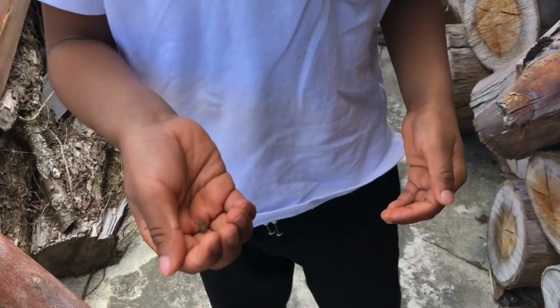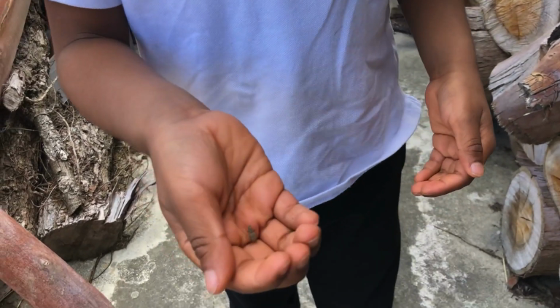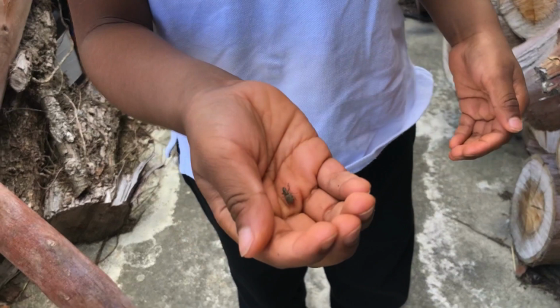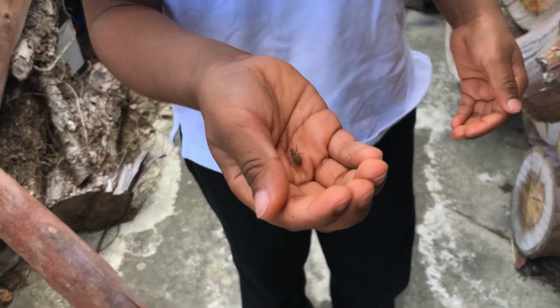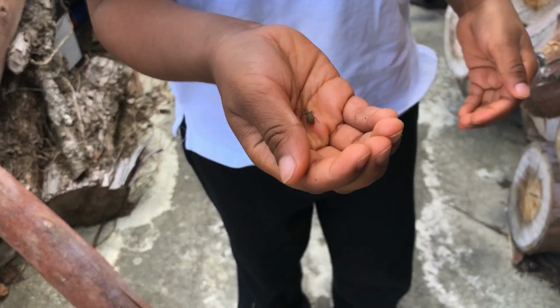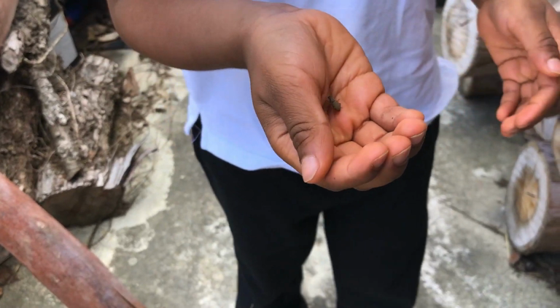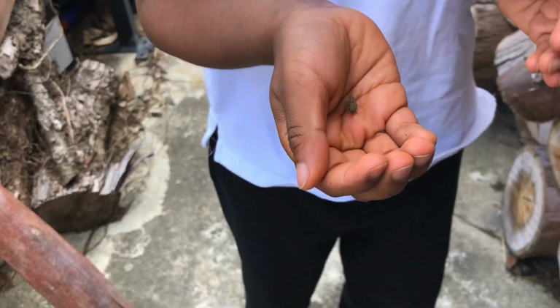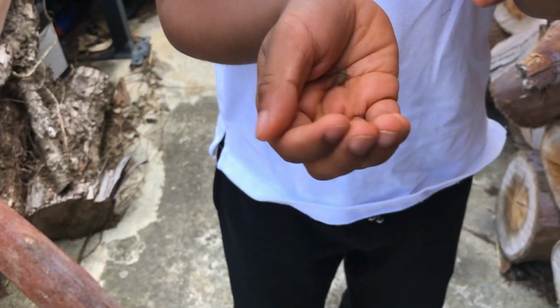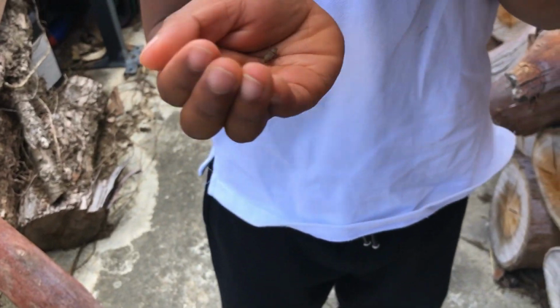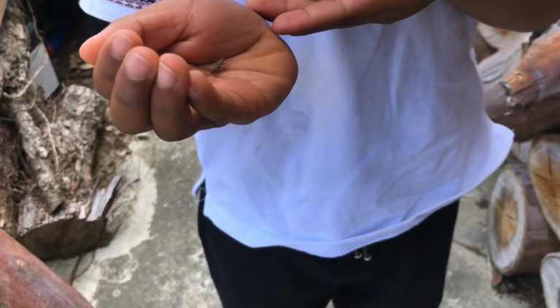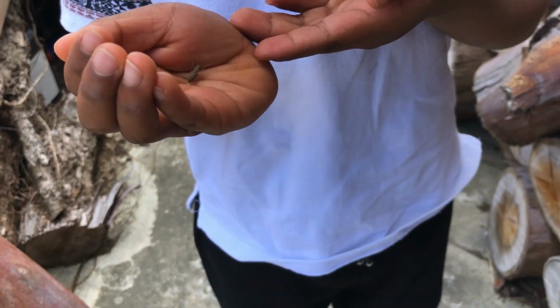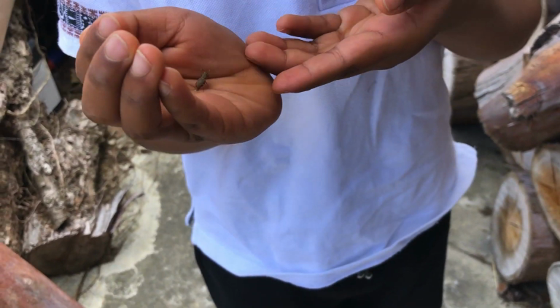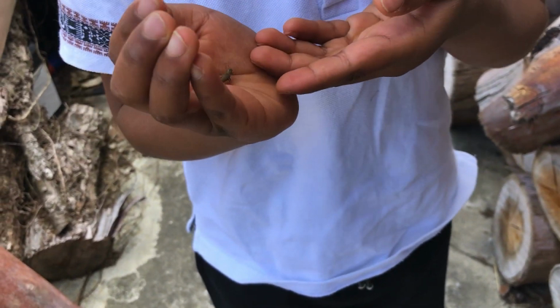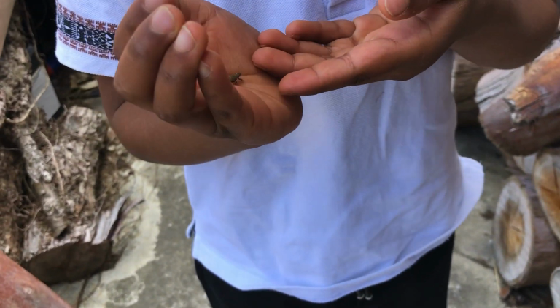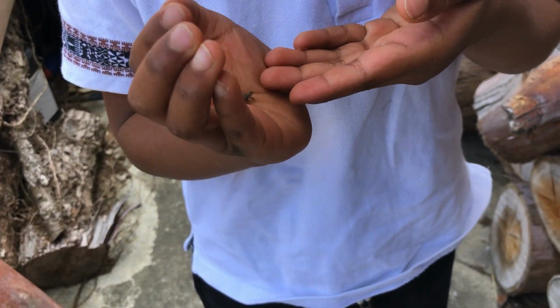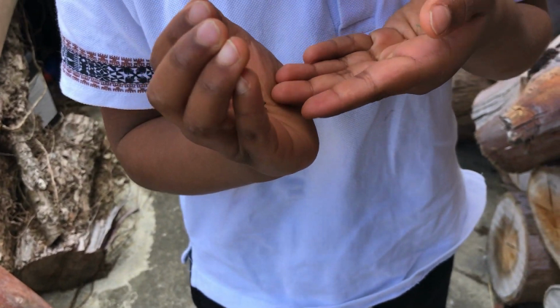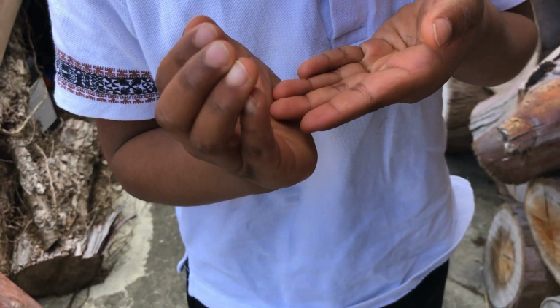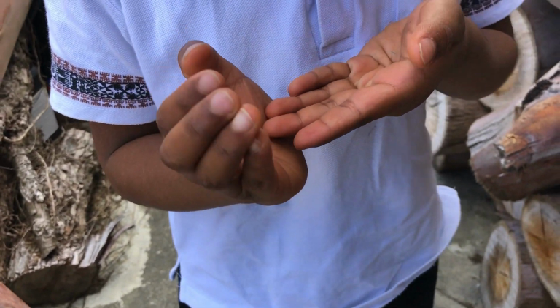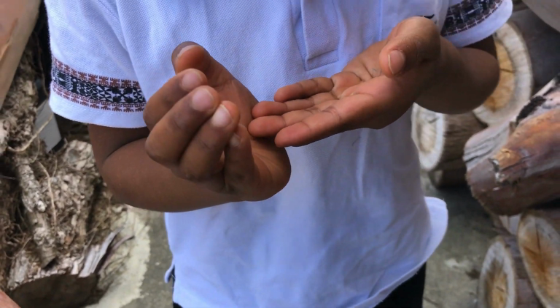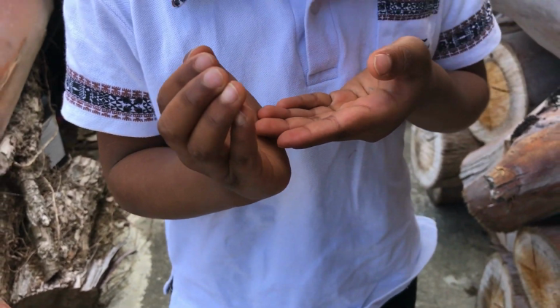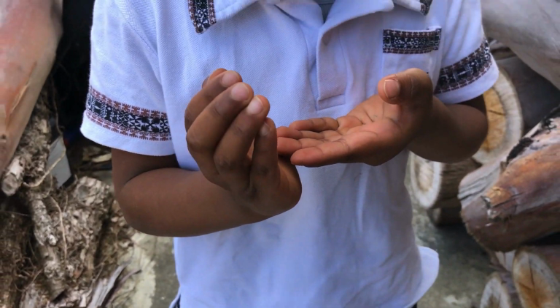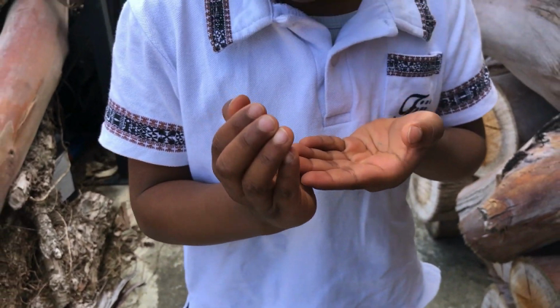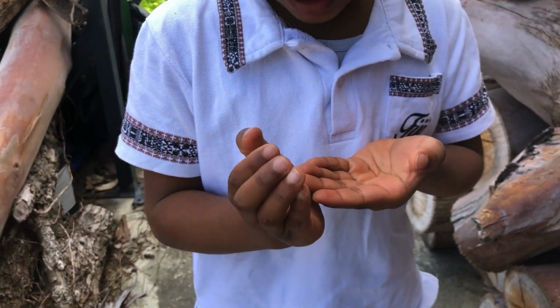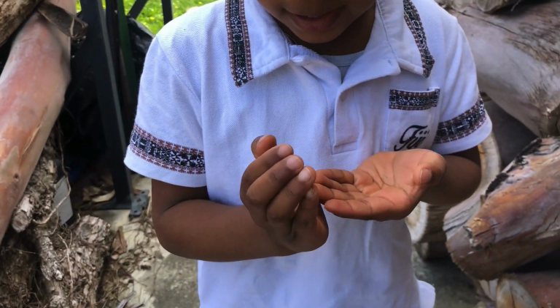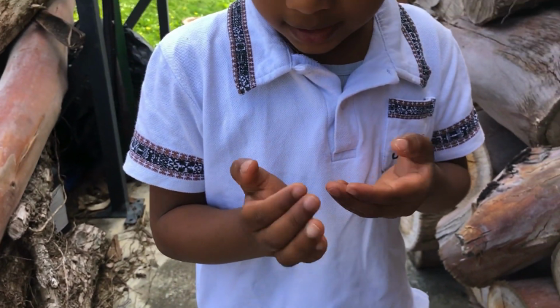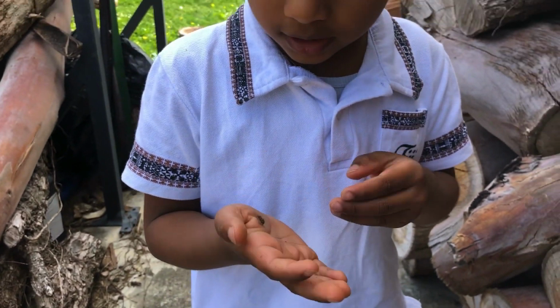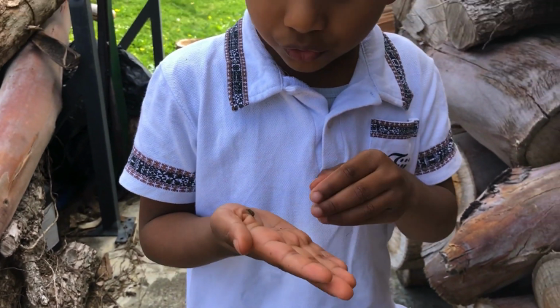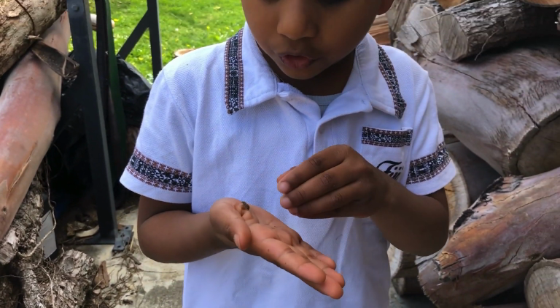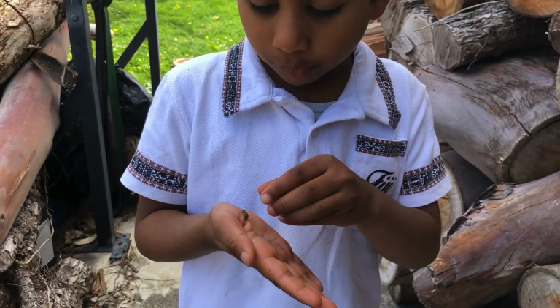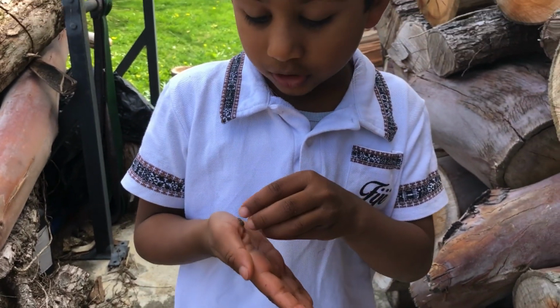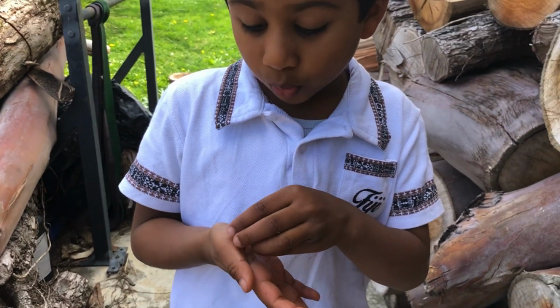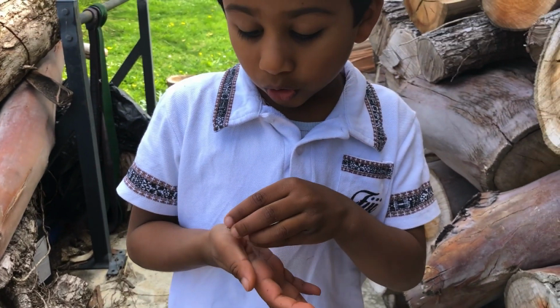Hello everyone. I have a beetle. Good thing it can't fly. It is very small.